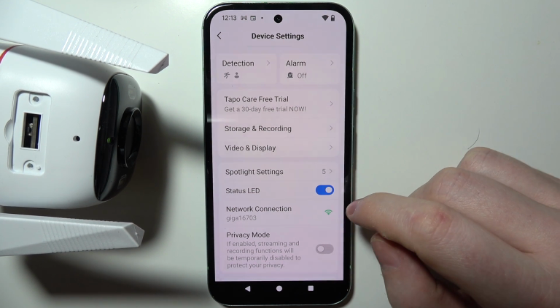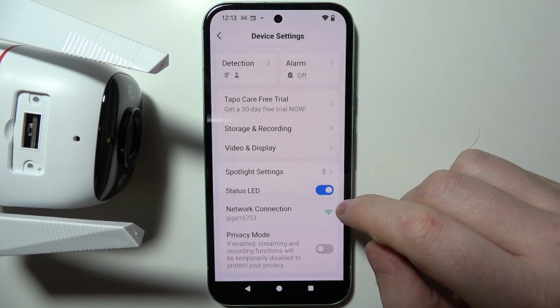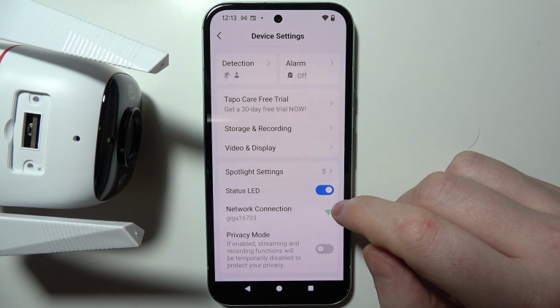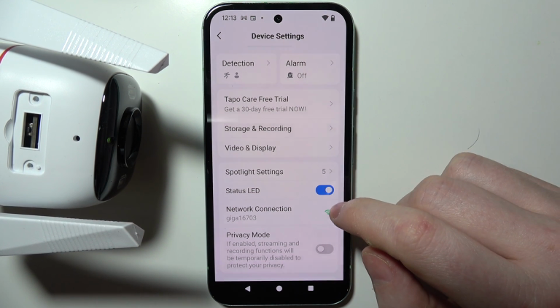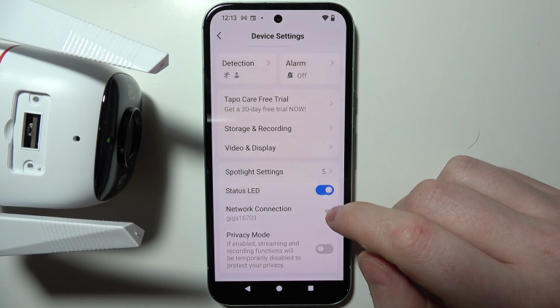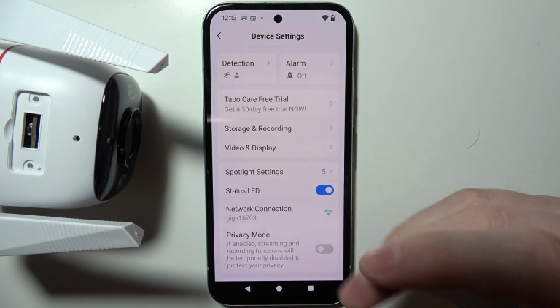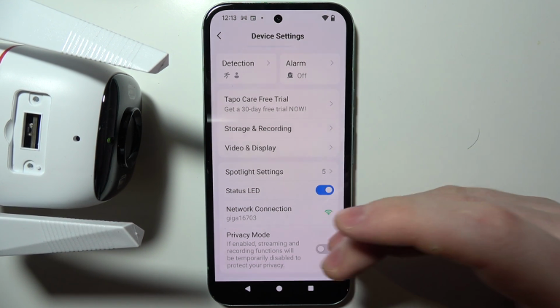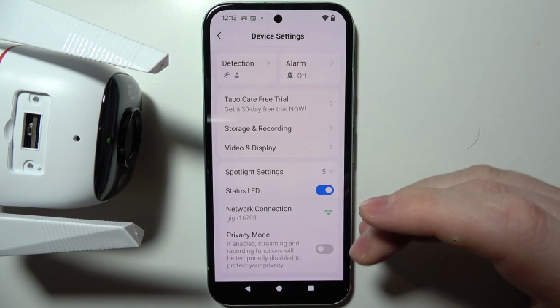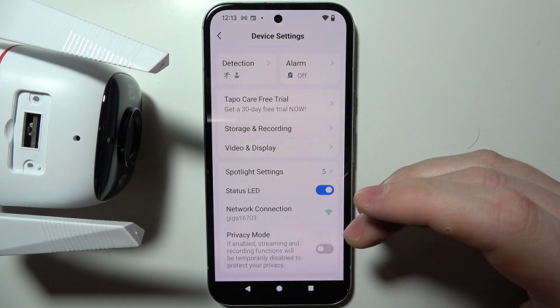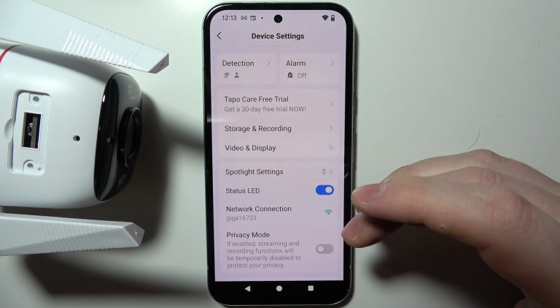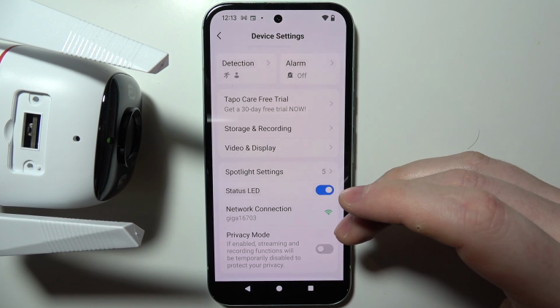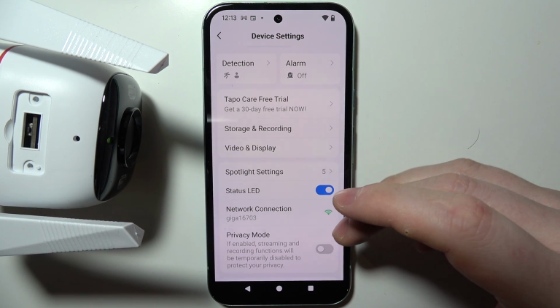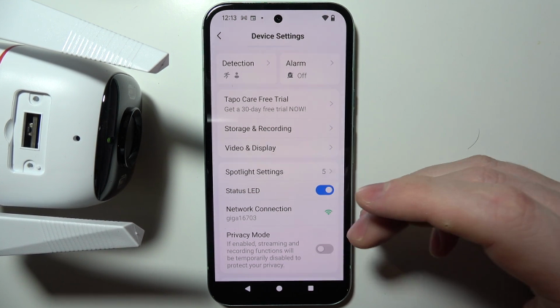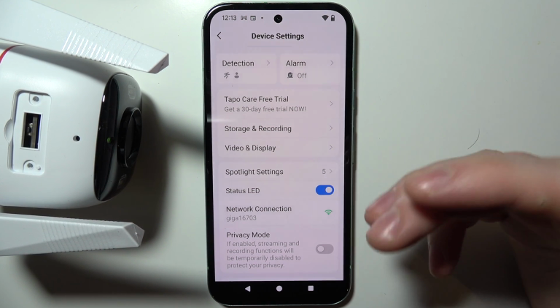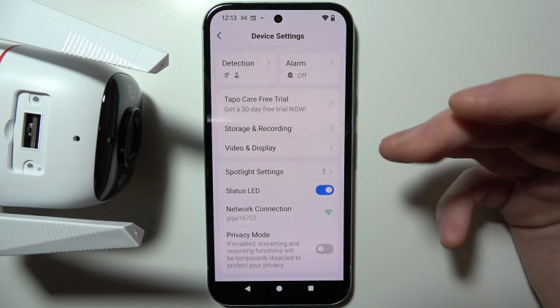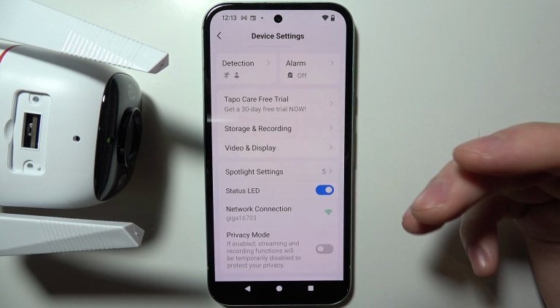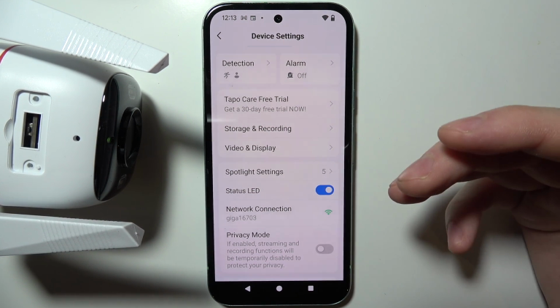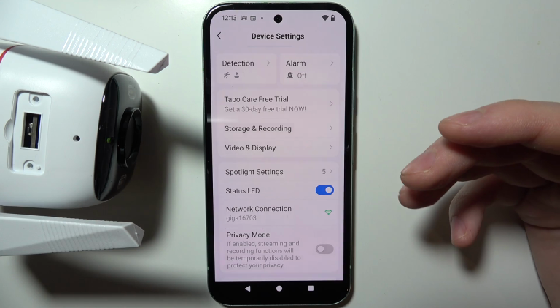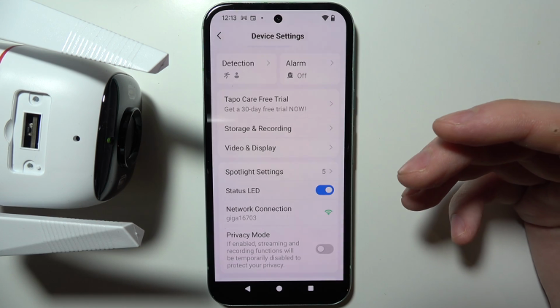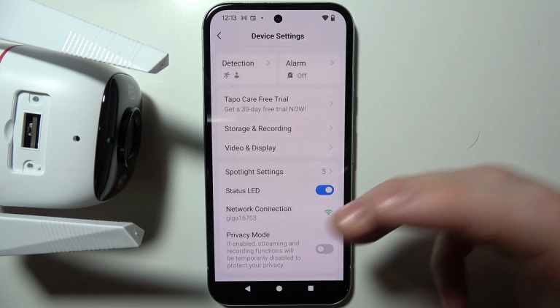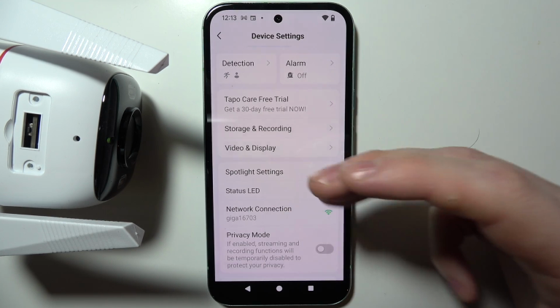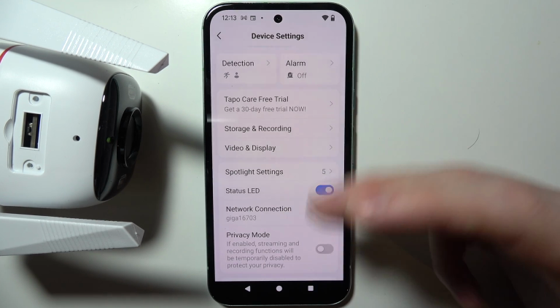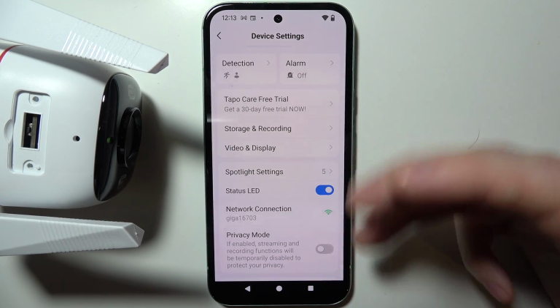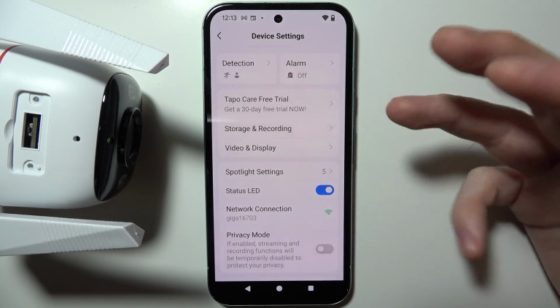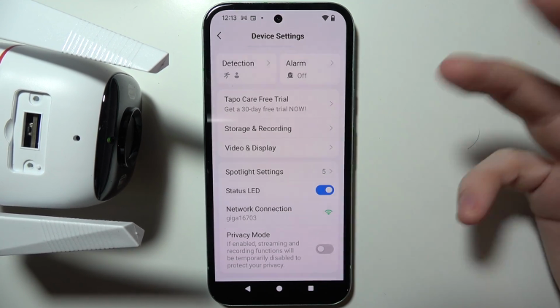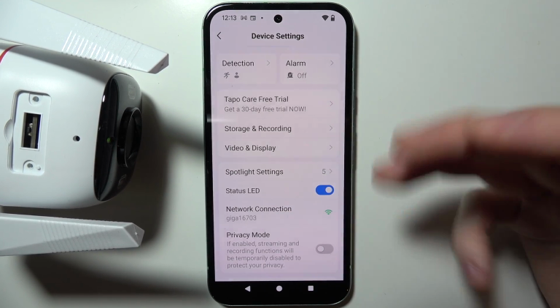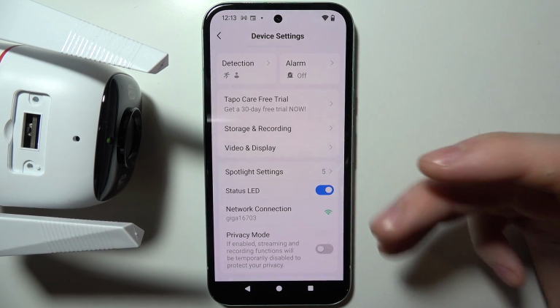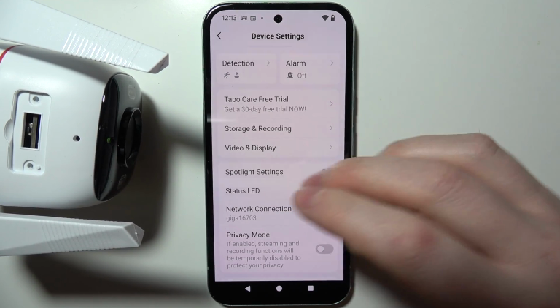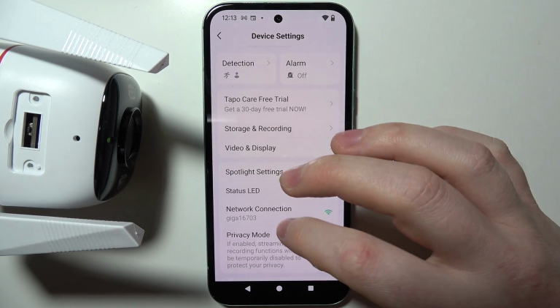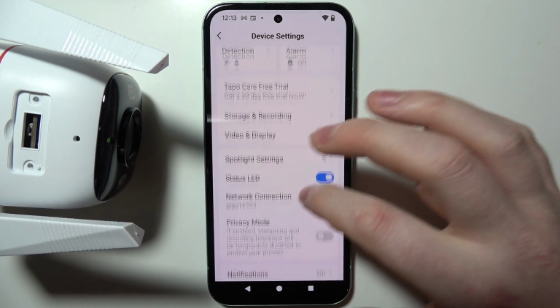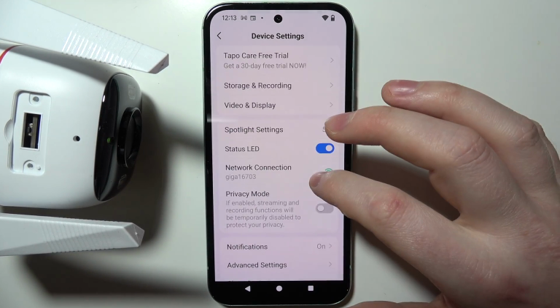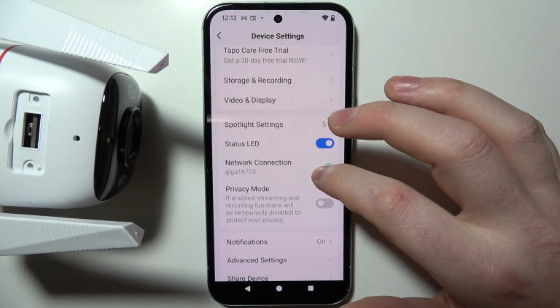And if you want to change it, you will need to reset your camera, as there's no option to actually change it manually right here.